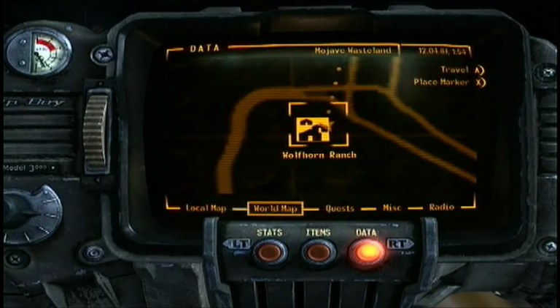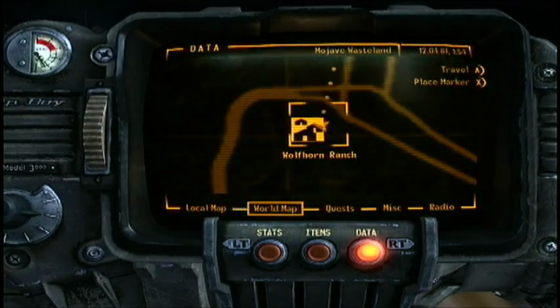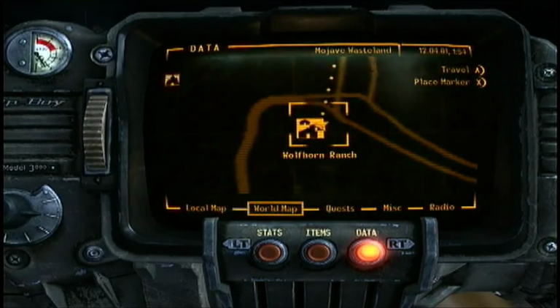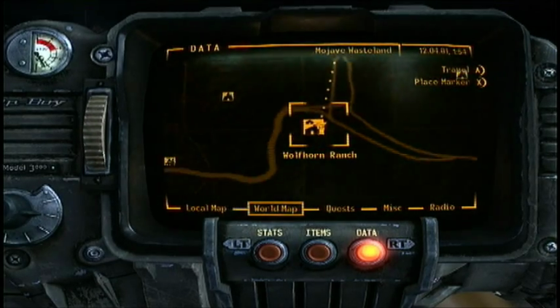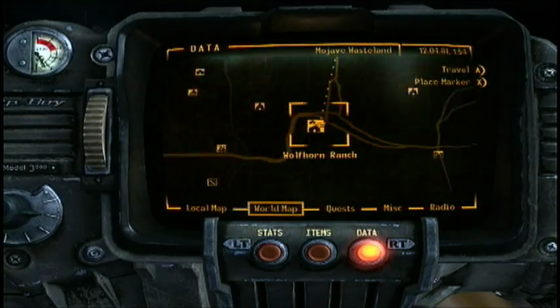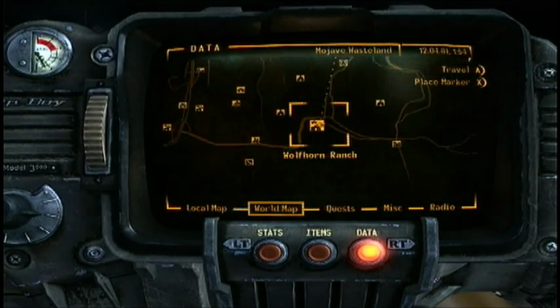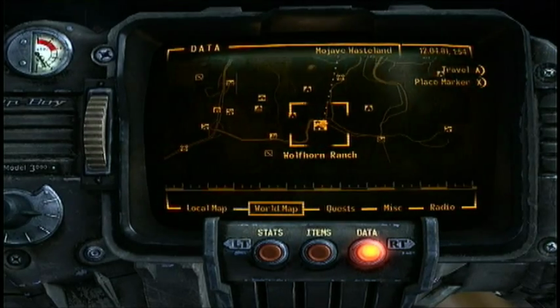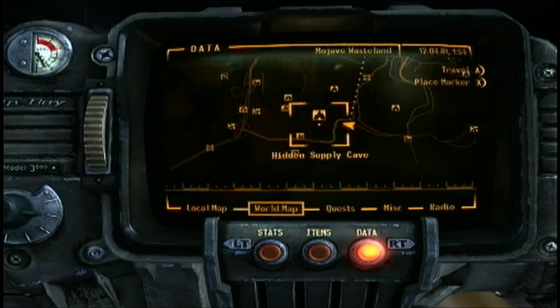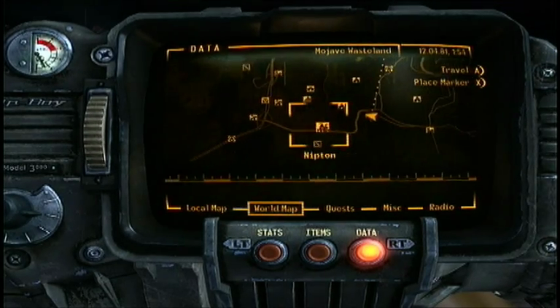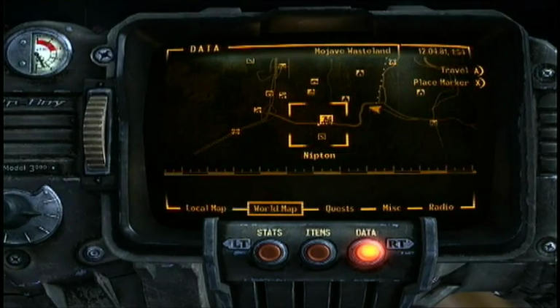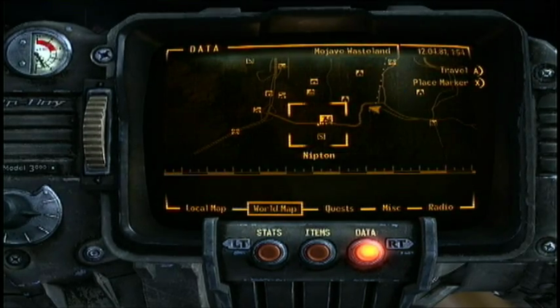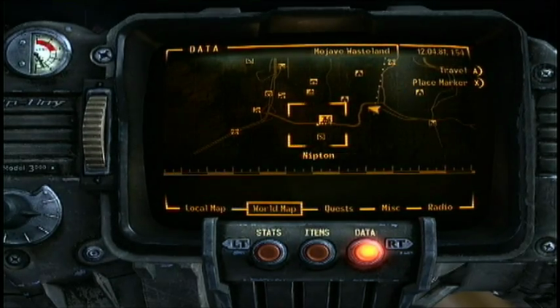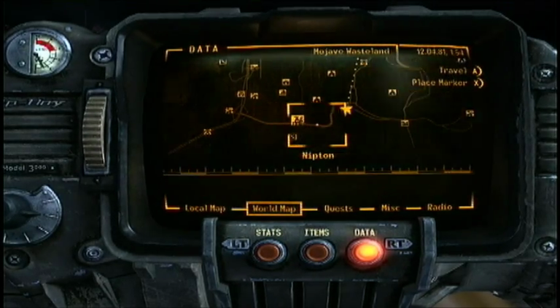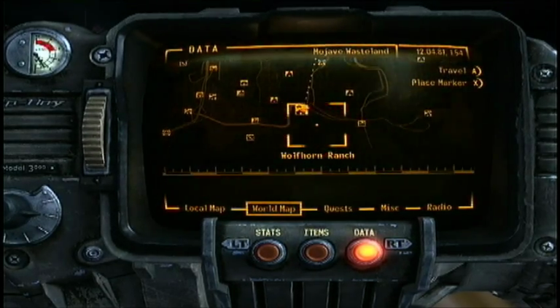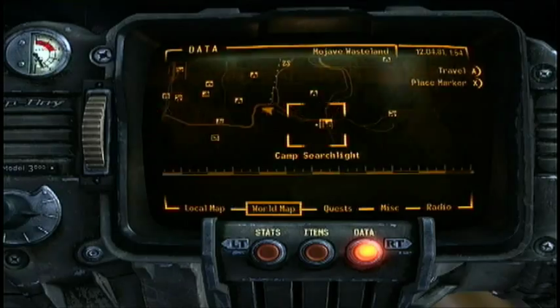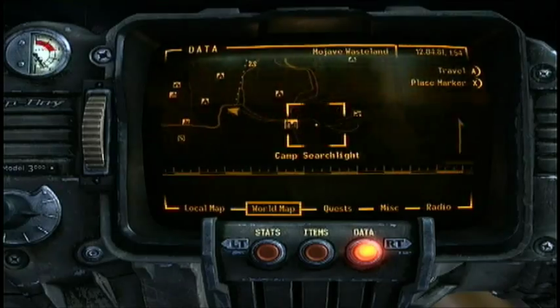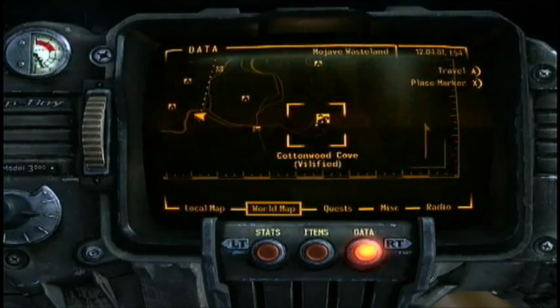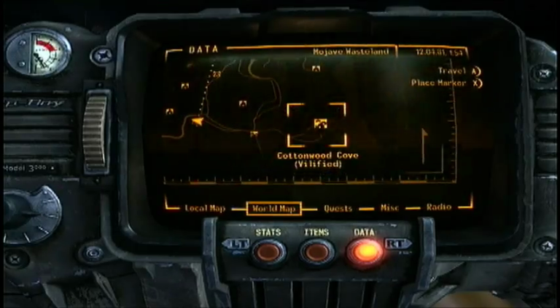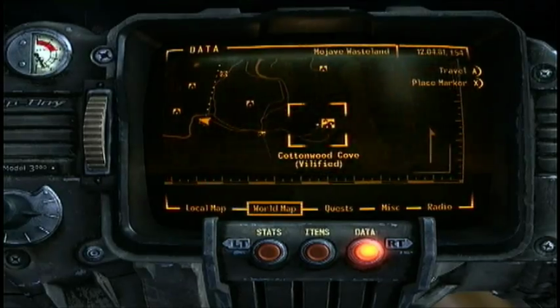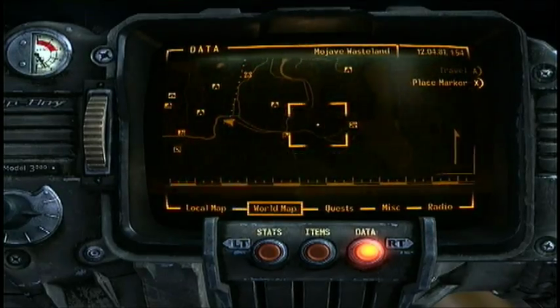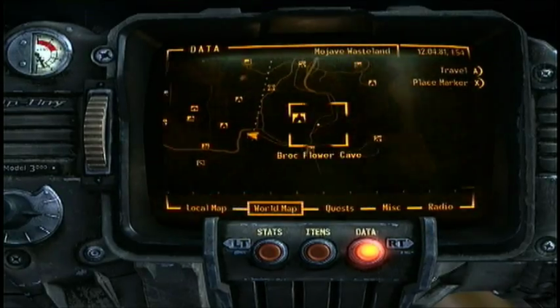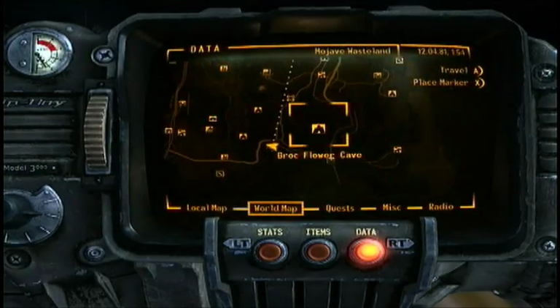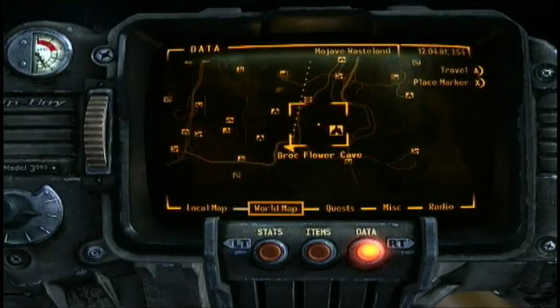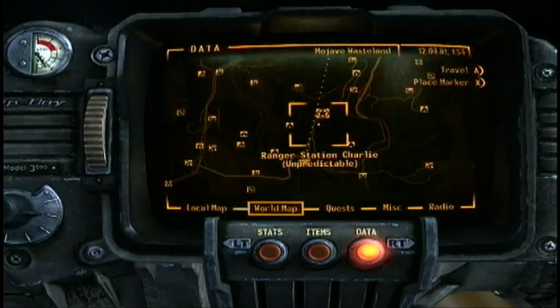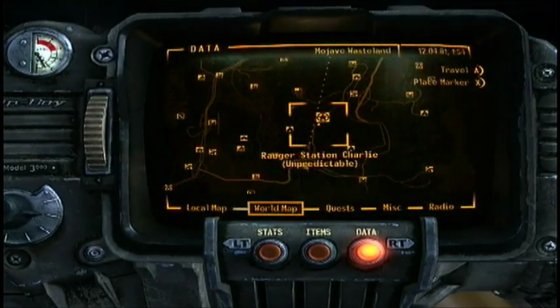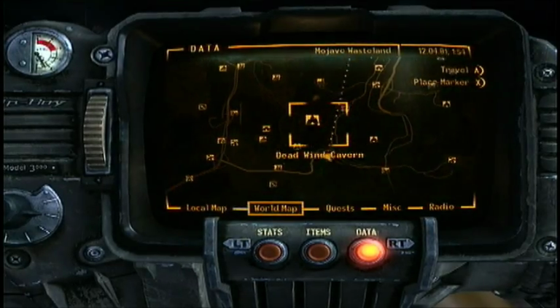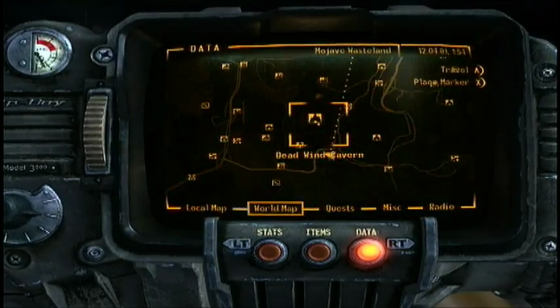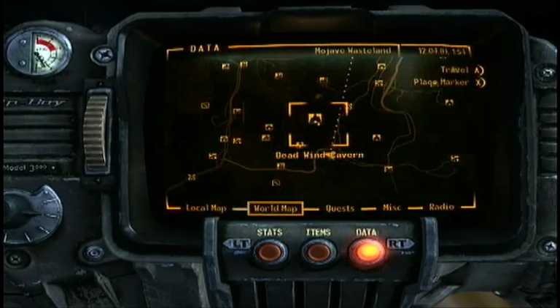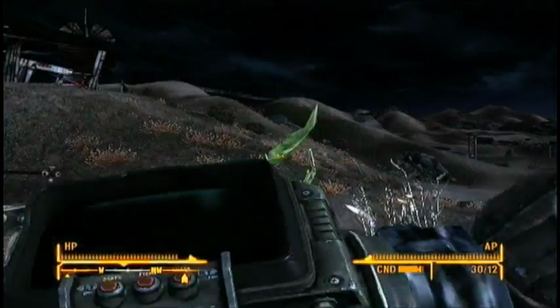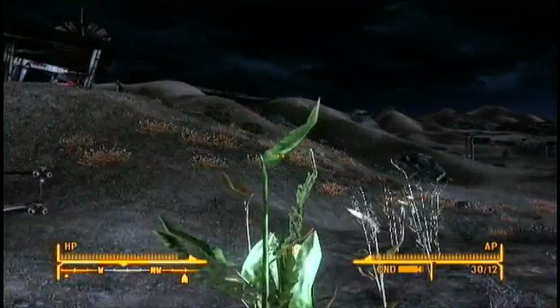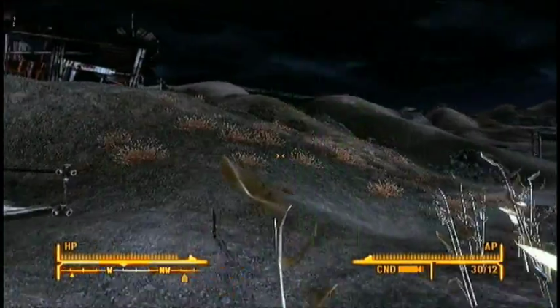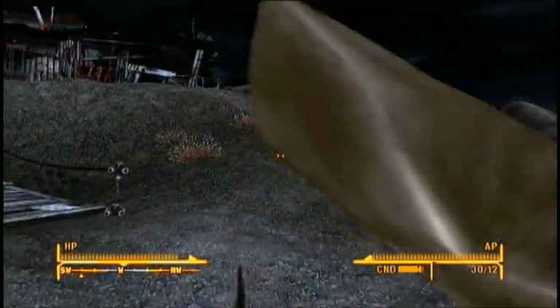You're going to need to head to the Wolfhorn Ranch, which is to the right of Nipton and to the left of Camp Searchlight and Cottonwood Cove.